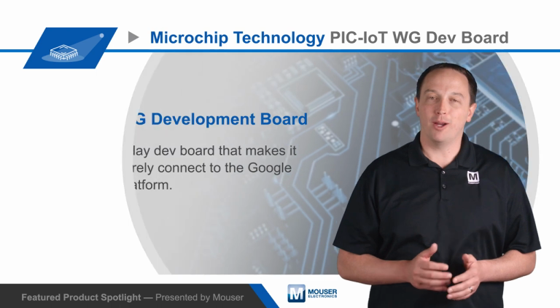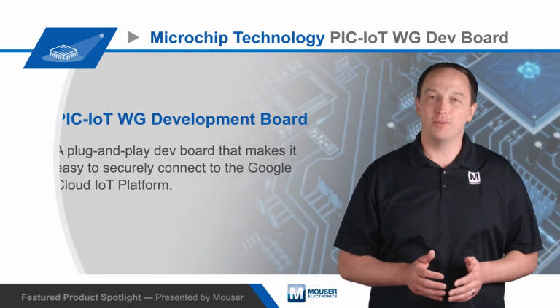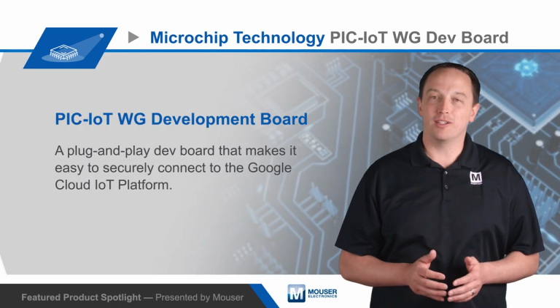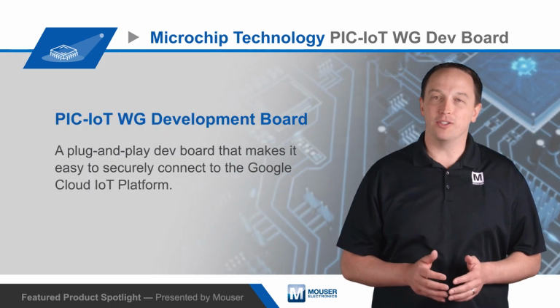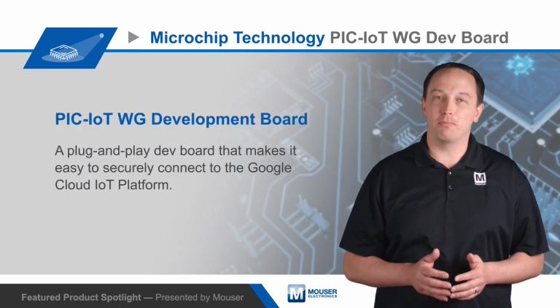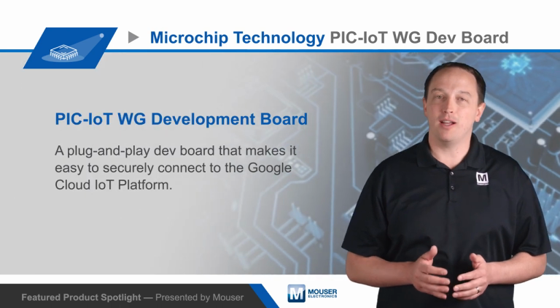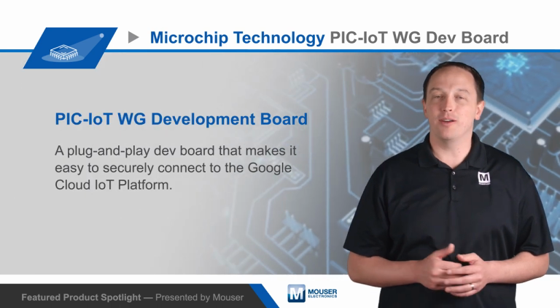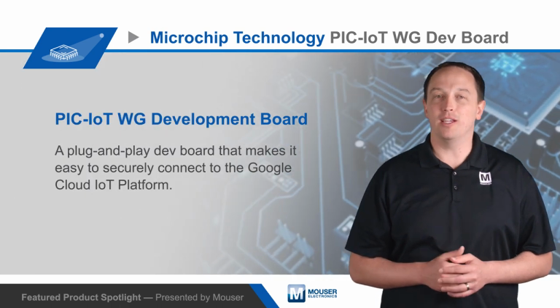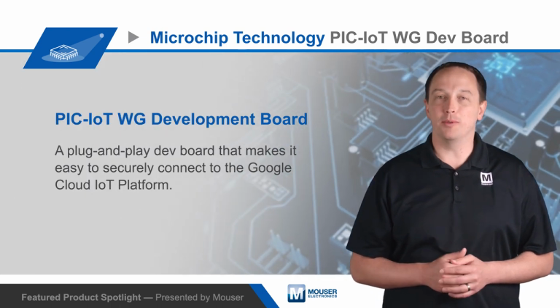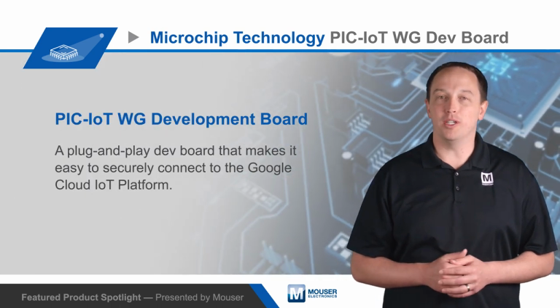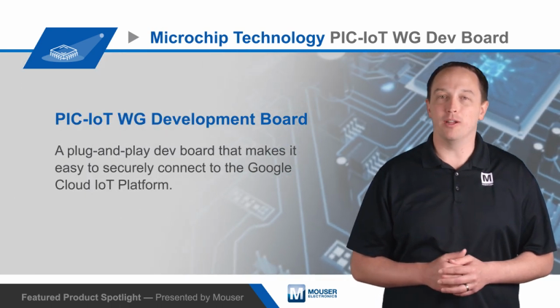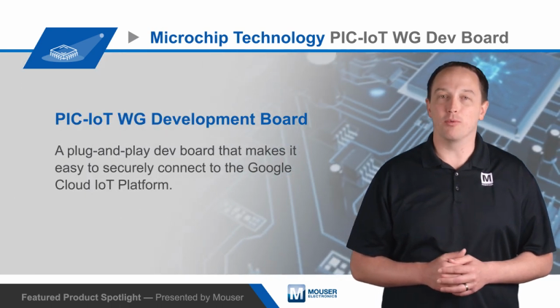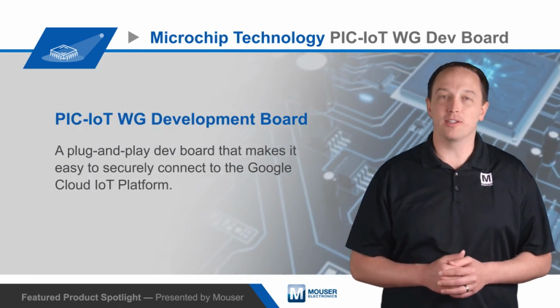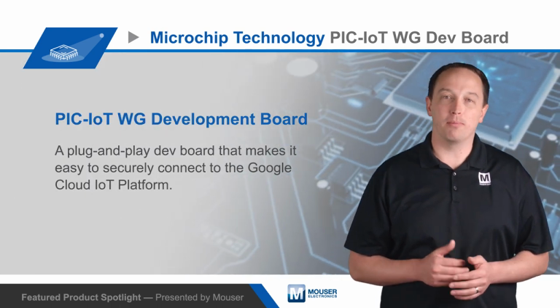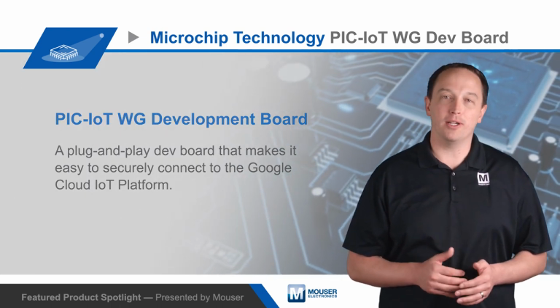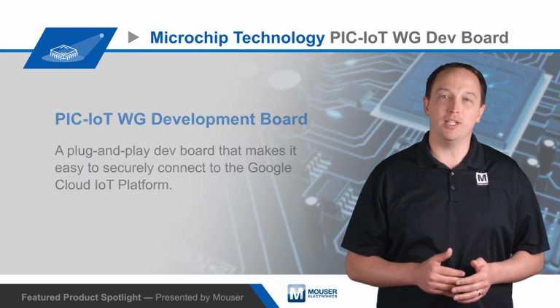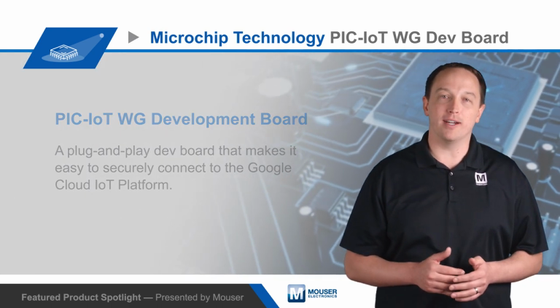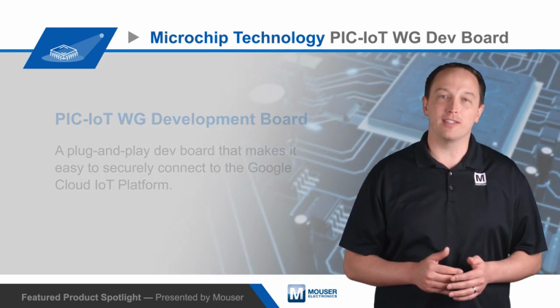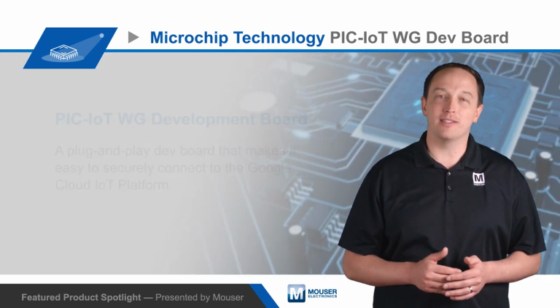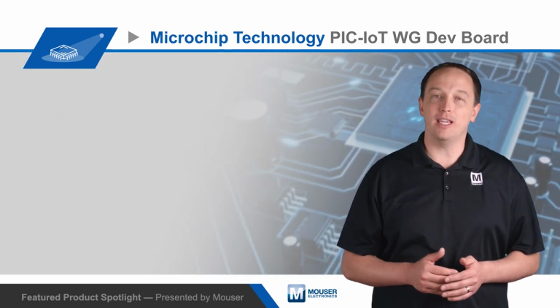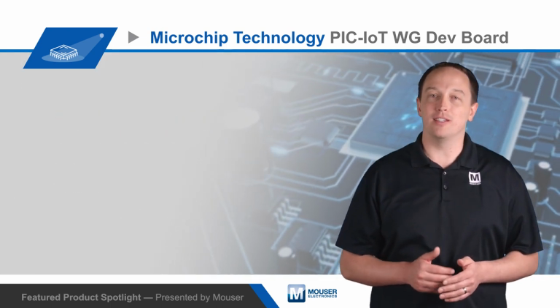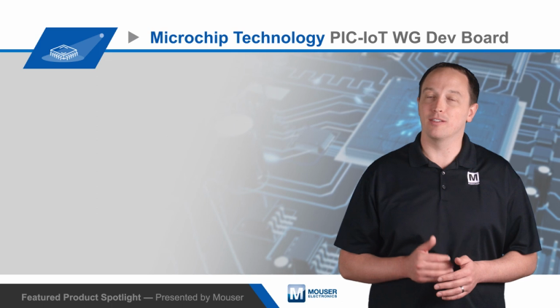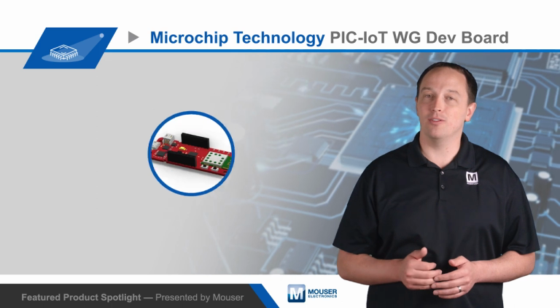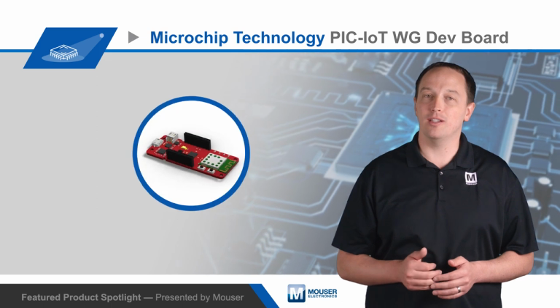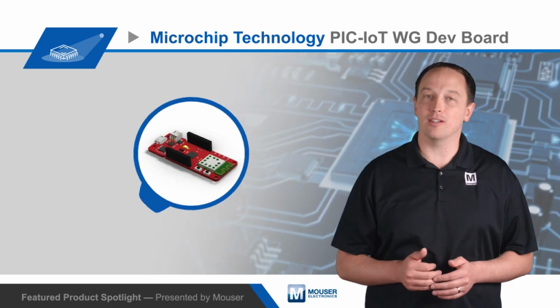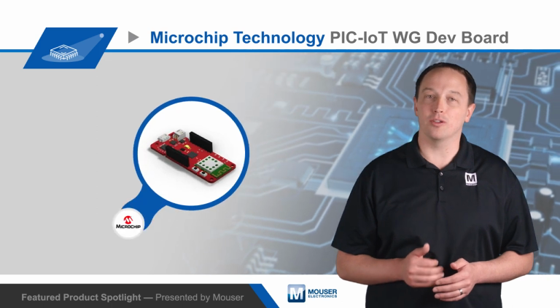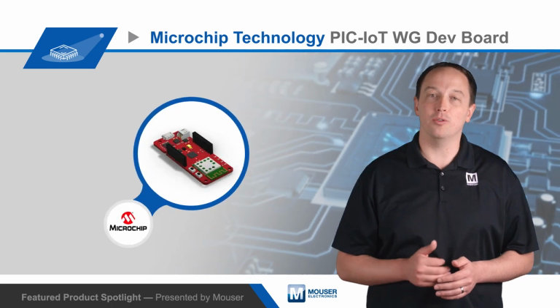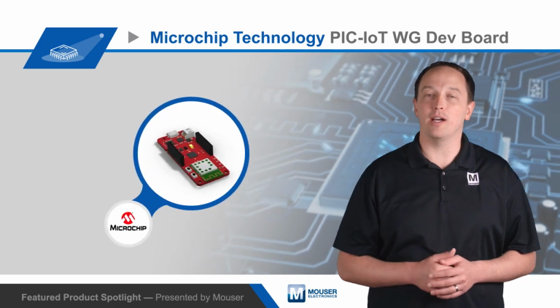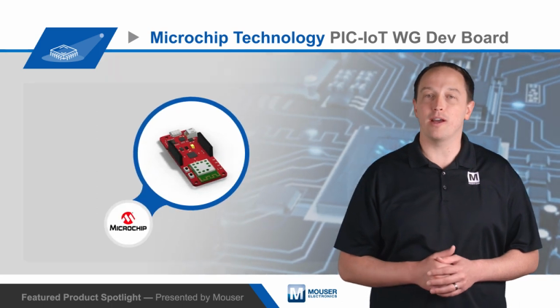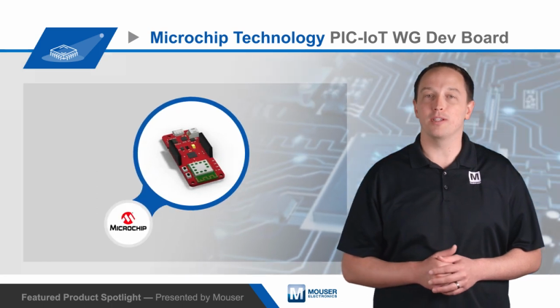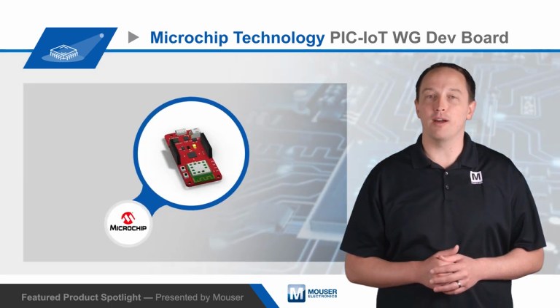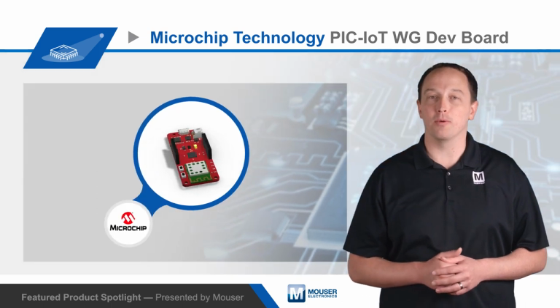Microchip Technology's PIC-IoT WG Development Board is a plug-and-play device that makes it easy to securely connect to the Google Cloud IoT platform.